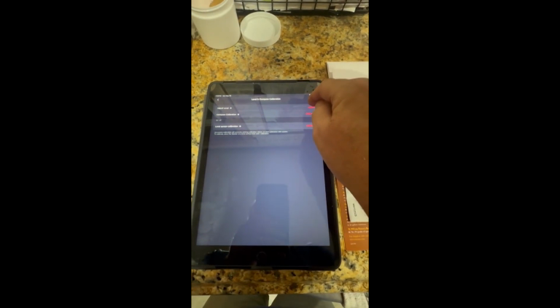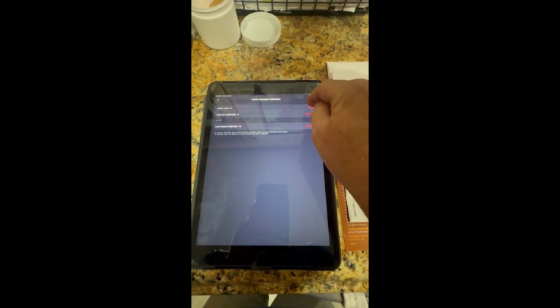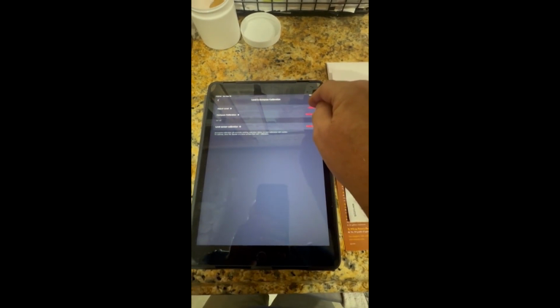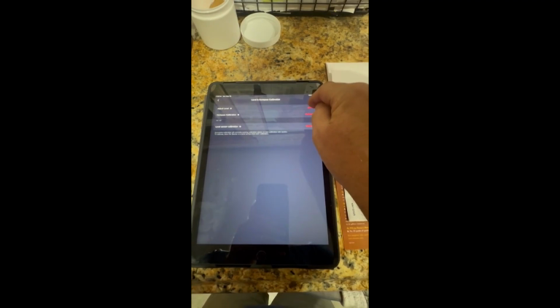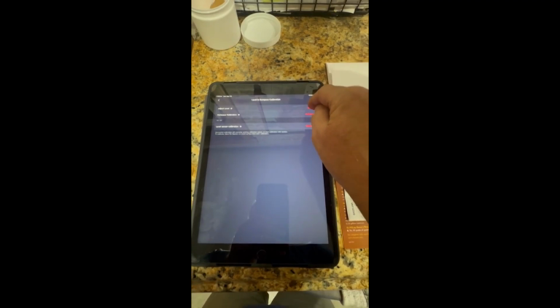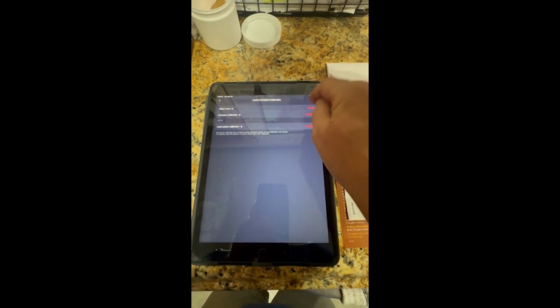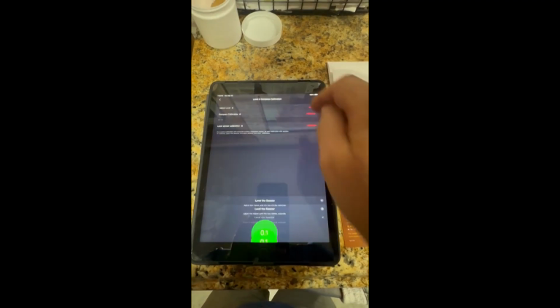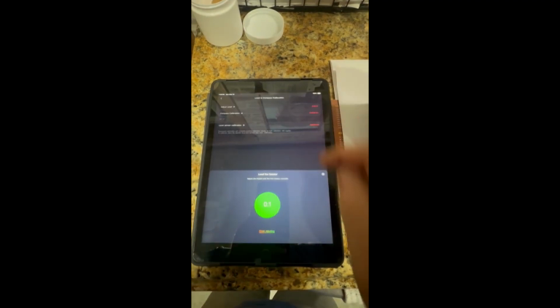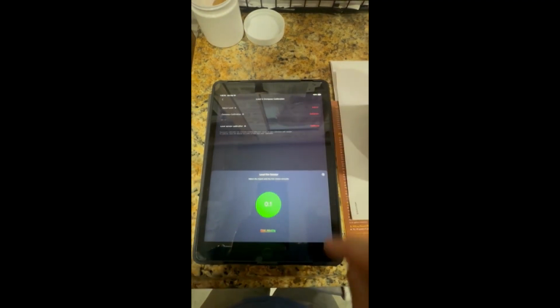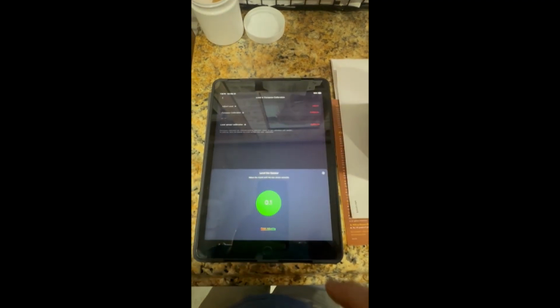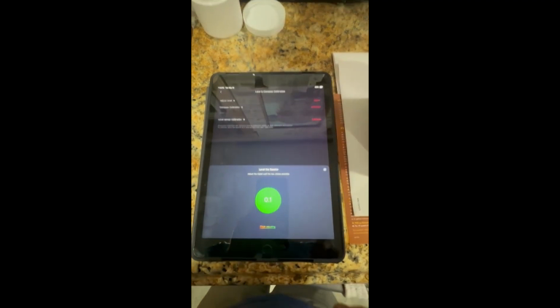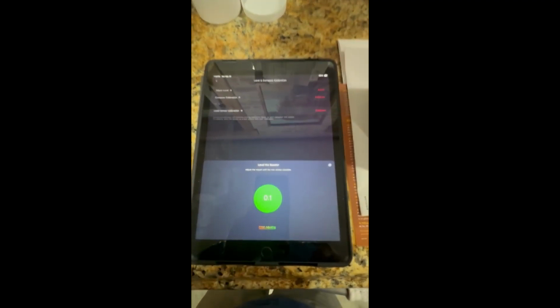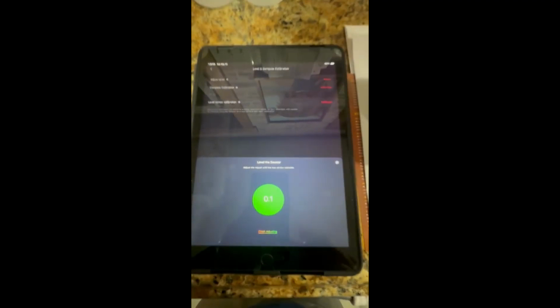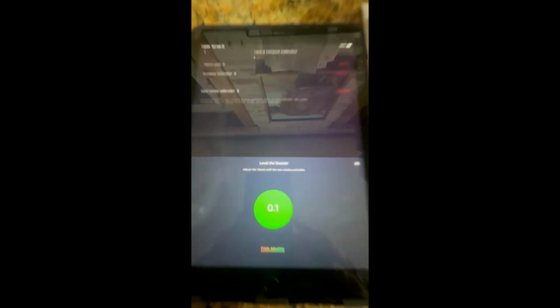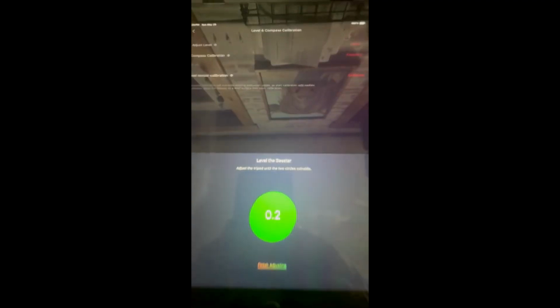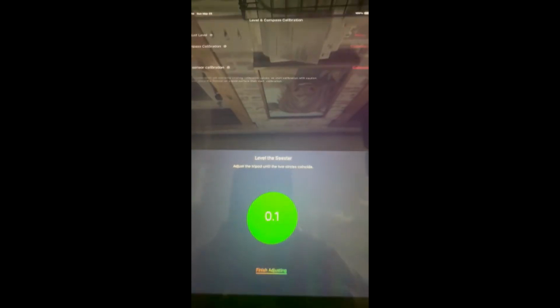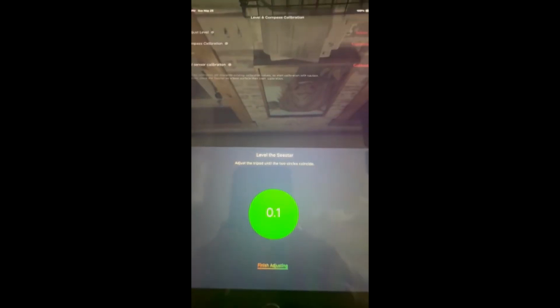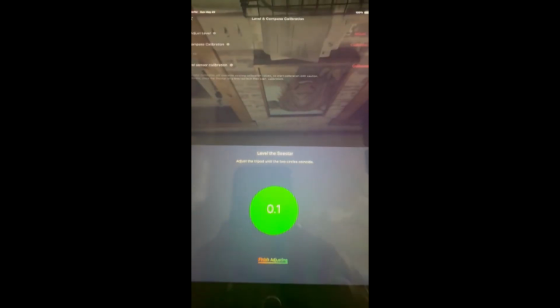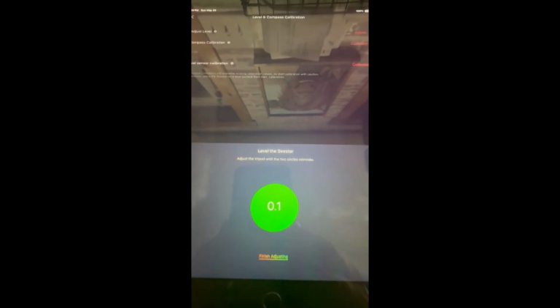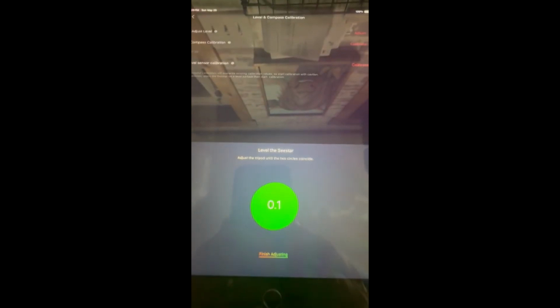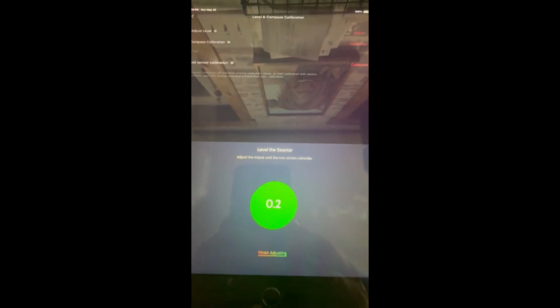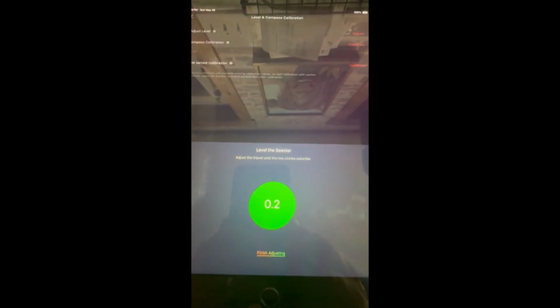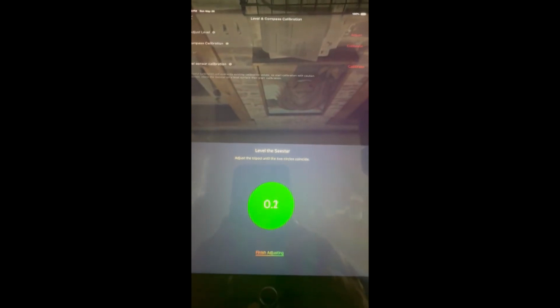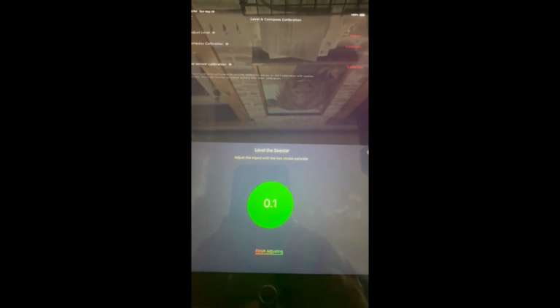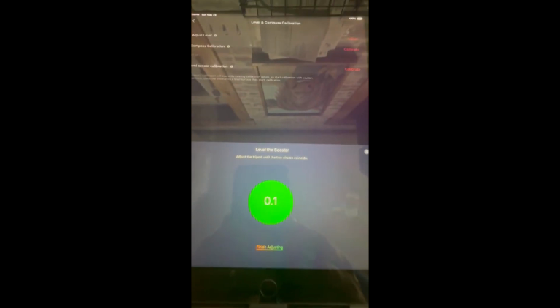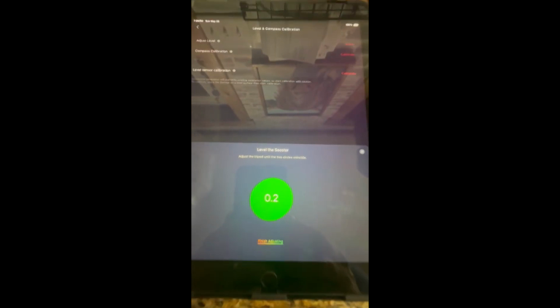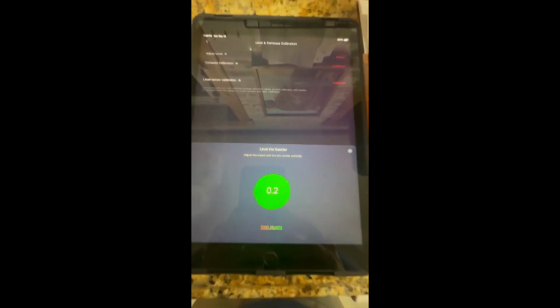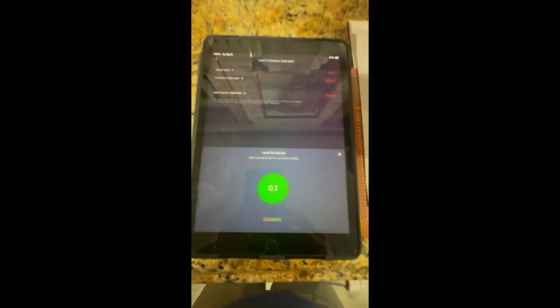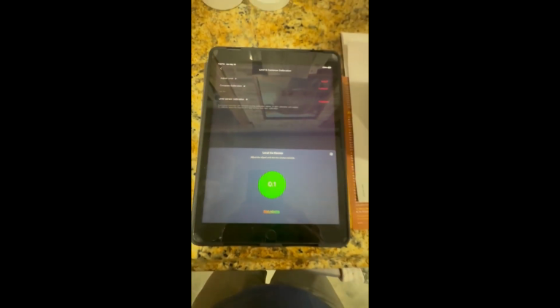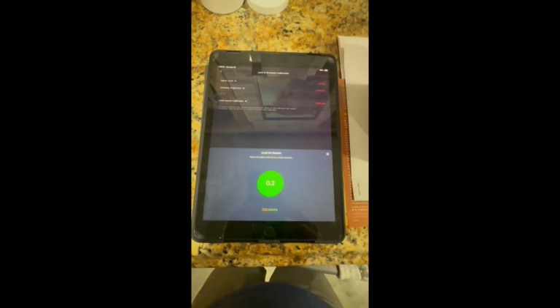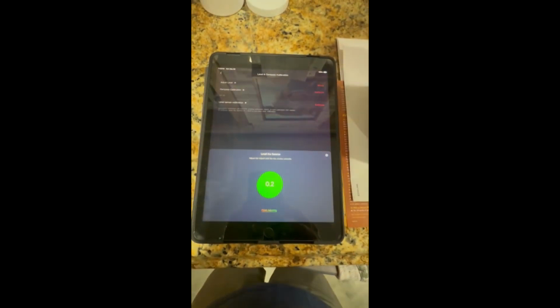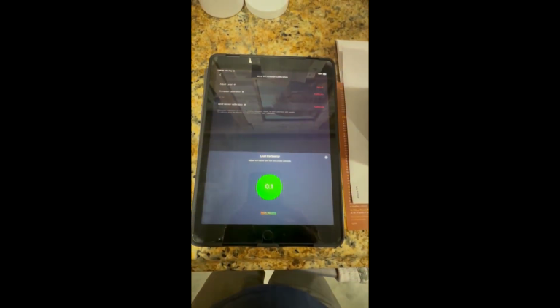Now go back and check. It says: 'Please level your C-Star.' That's much better — a lot closer.